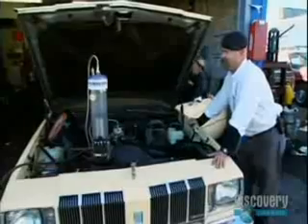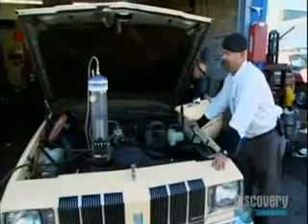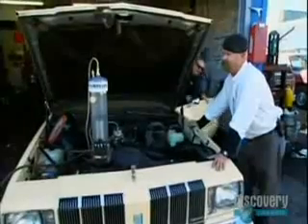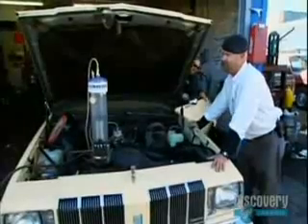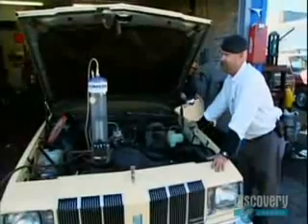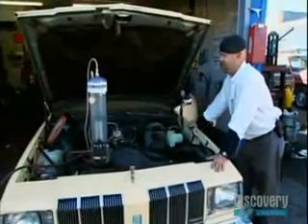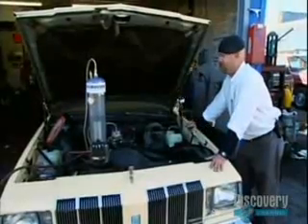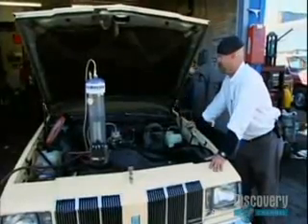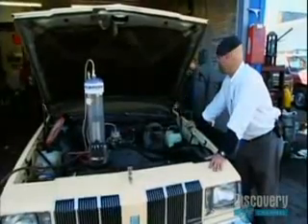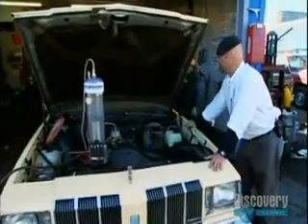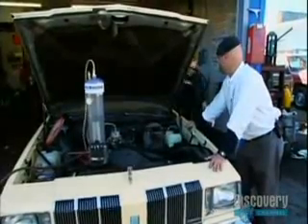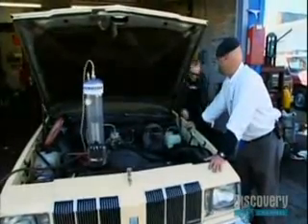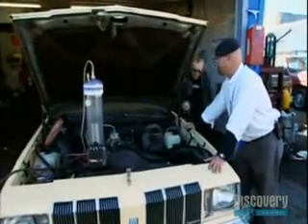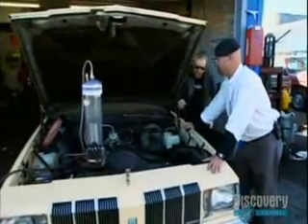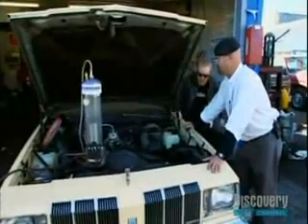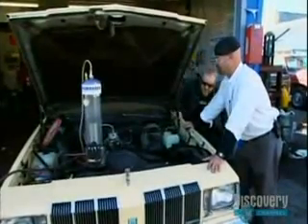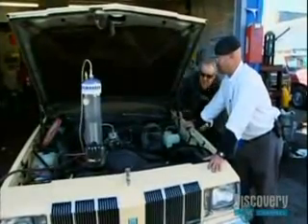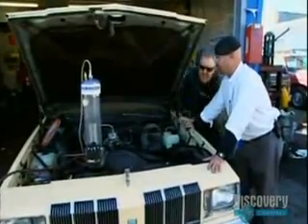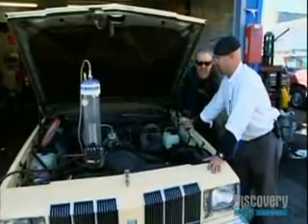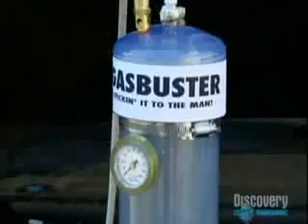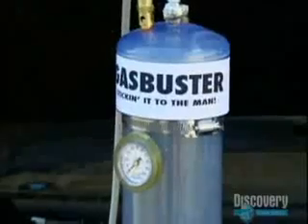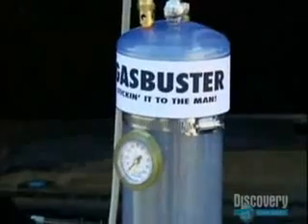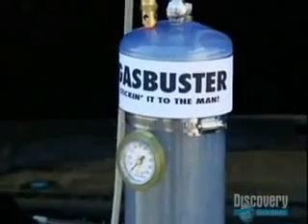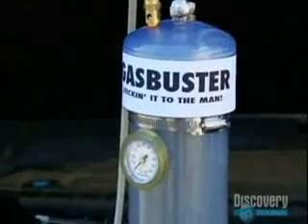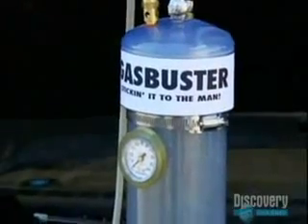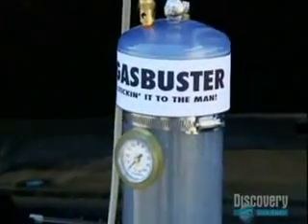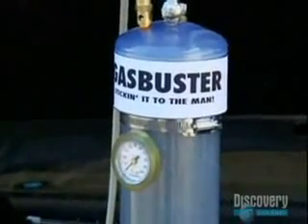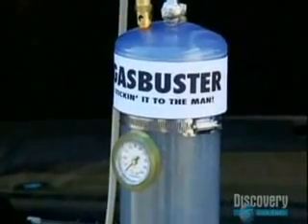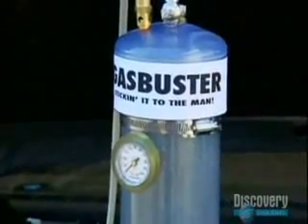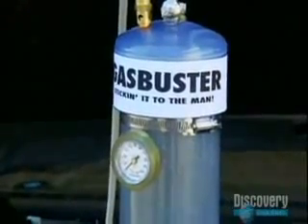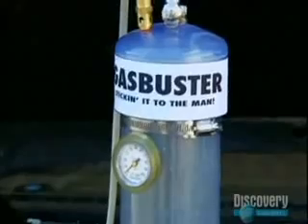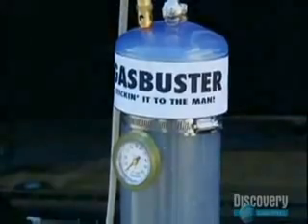My god, it doesn't work. I can't believe it doesn't work. I found it on the internet!